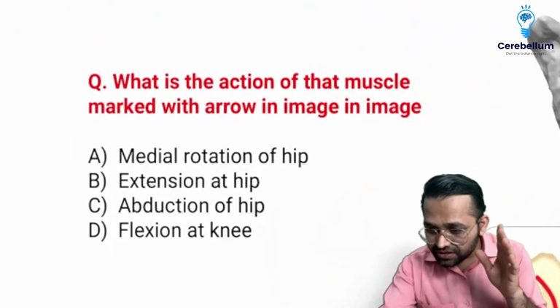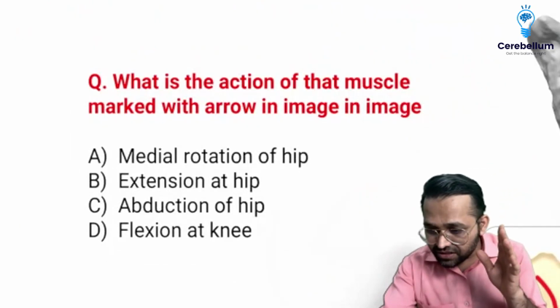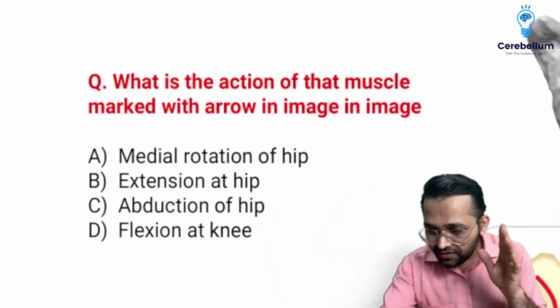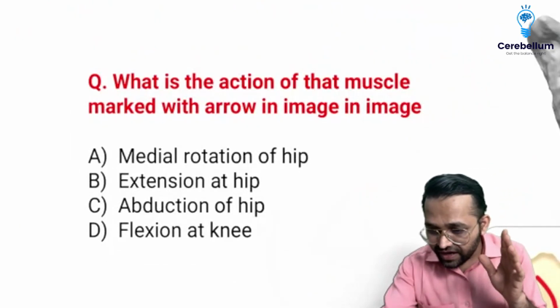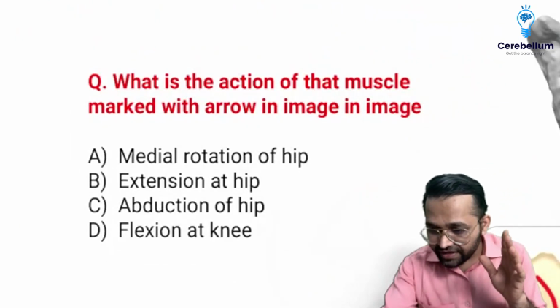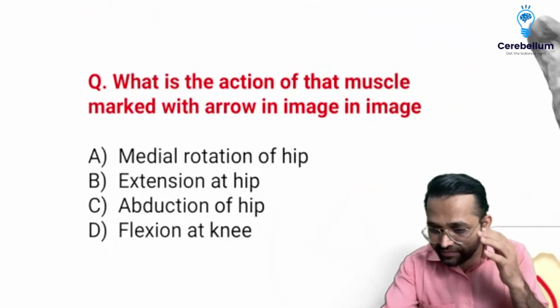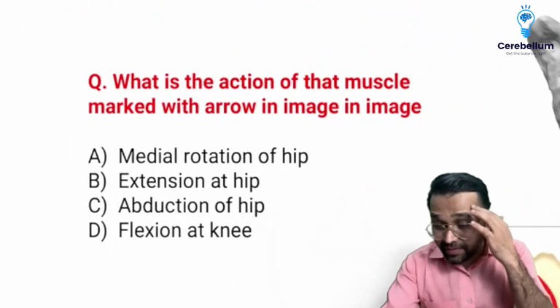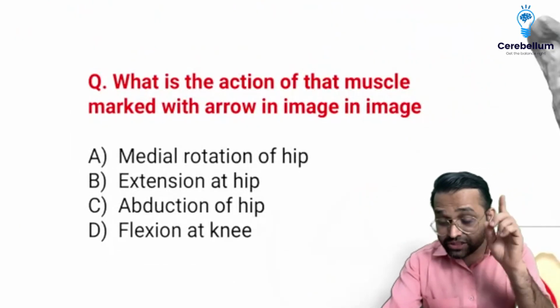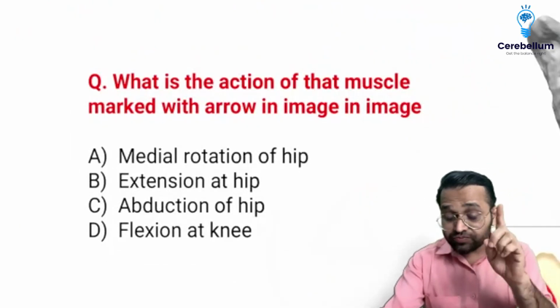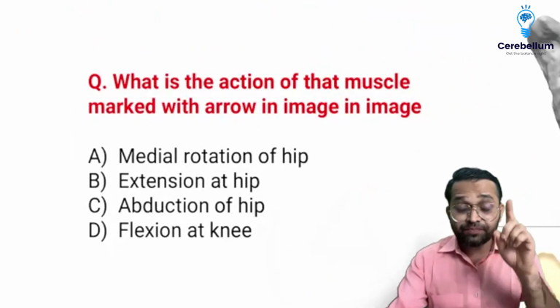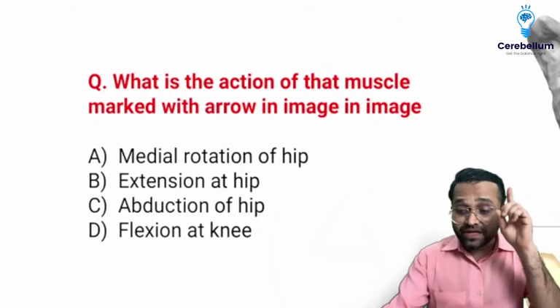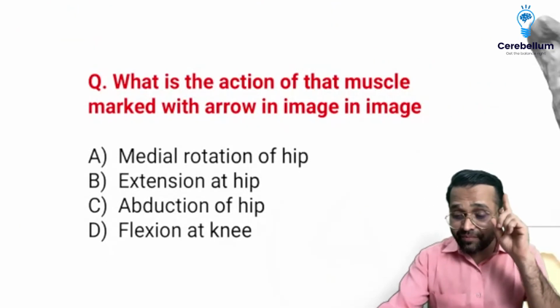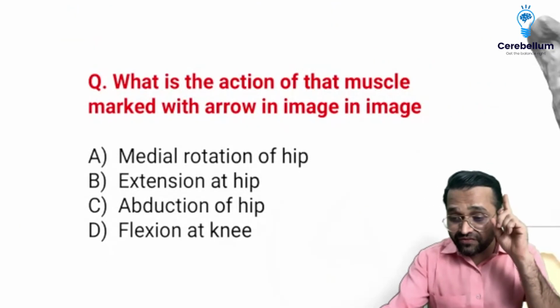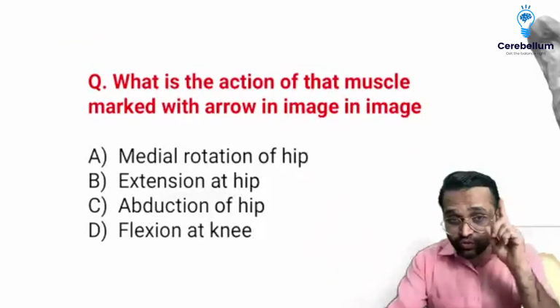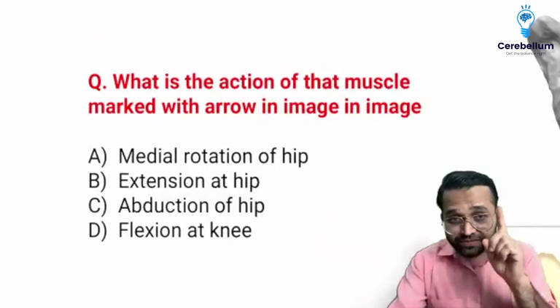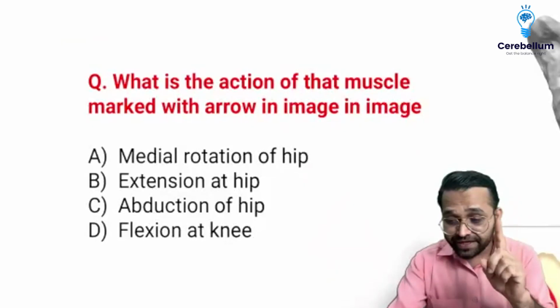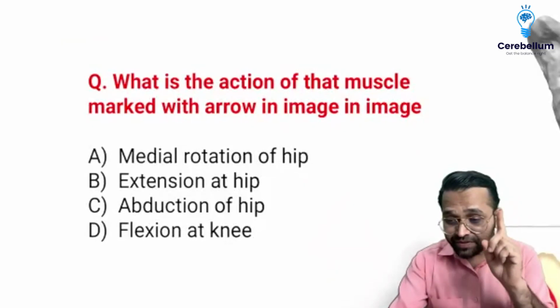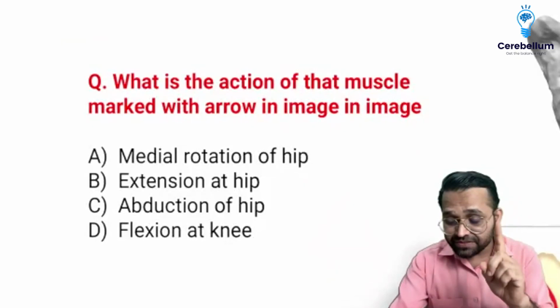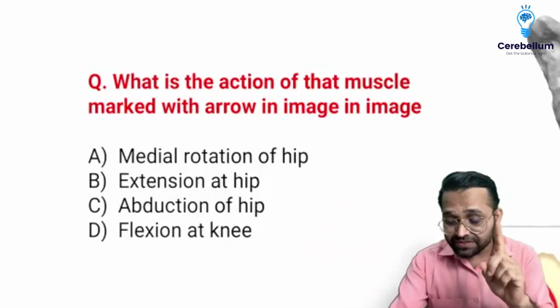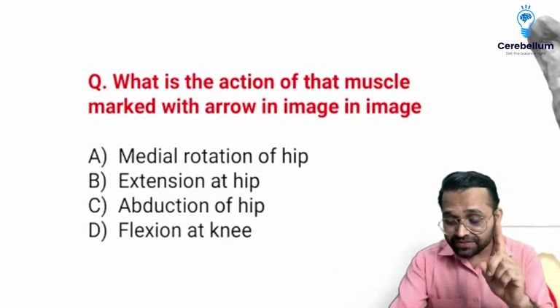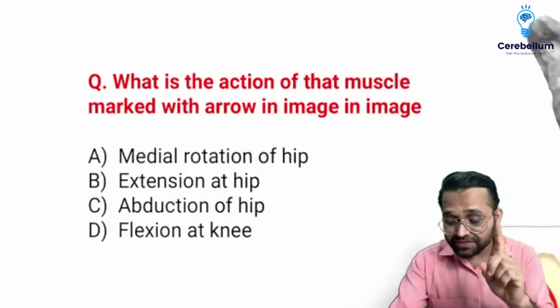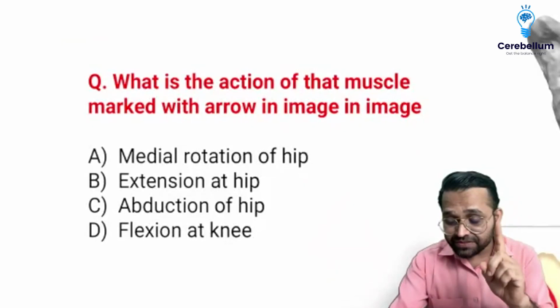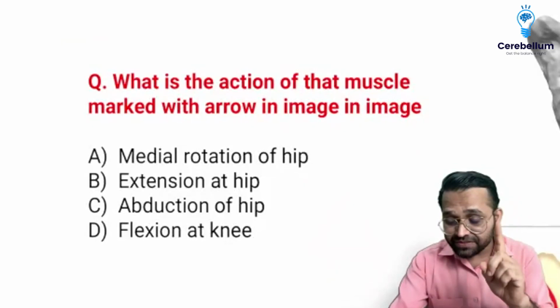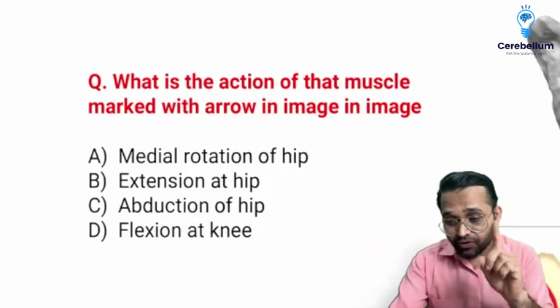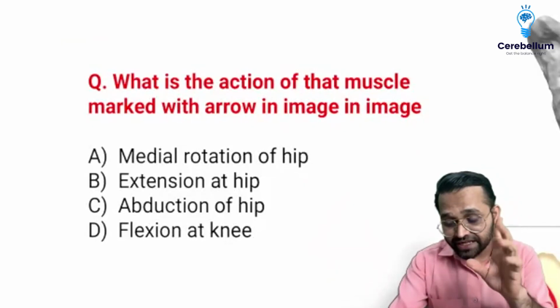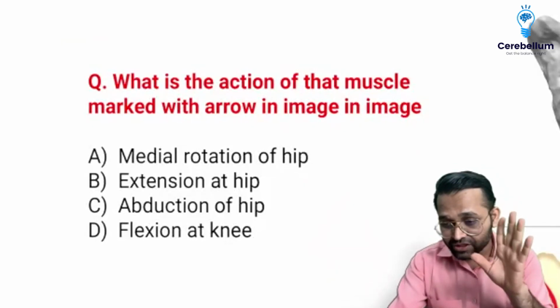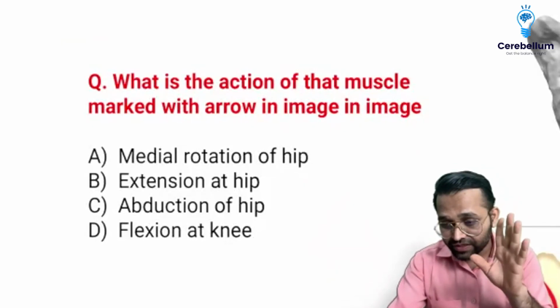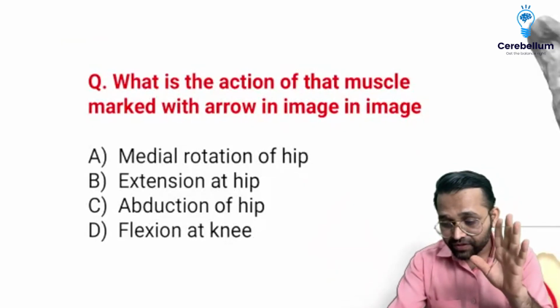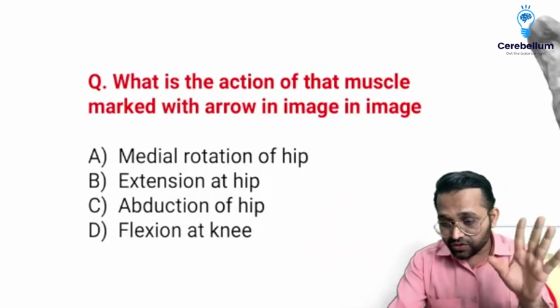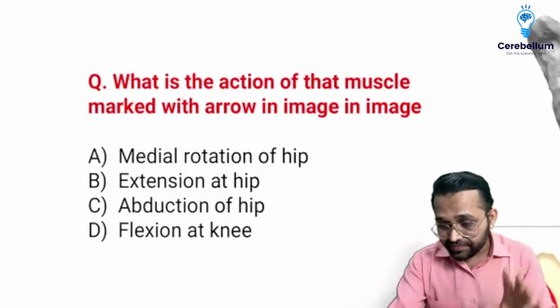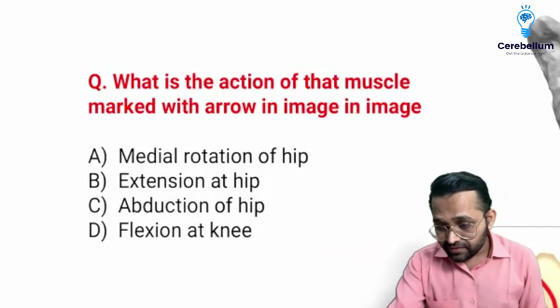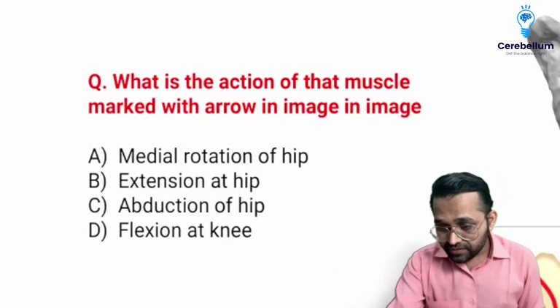Abduction of the hip — remember, if gluteus medius and minimus are involved, then it is abduction of the hip.